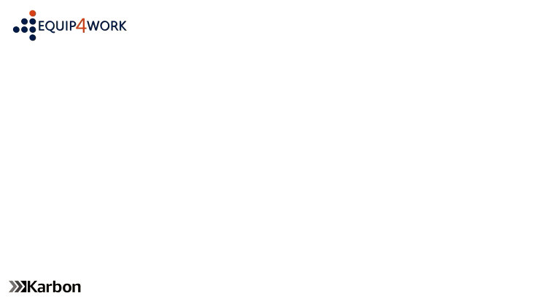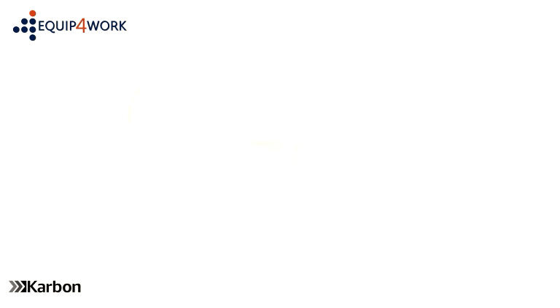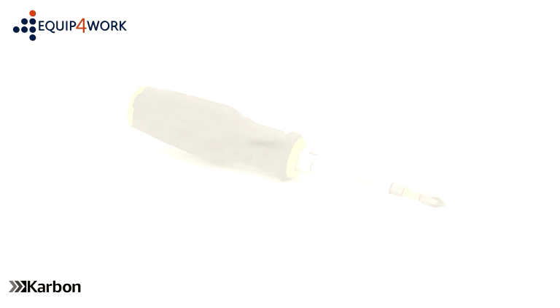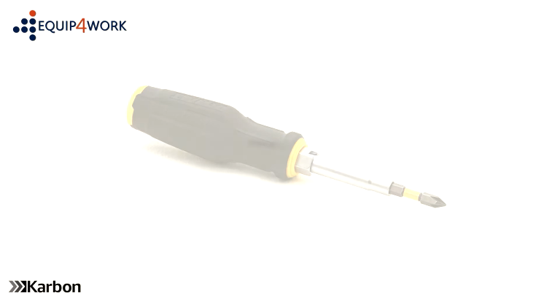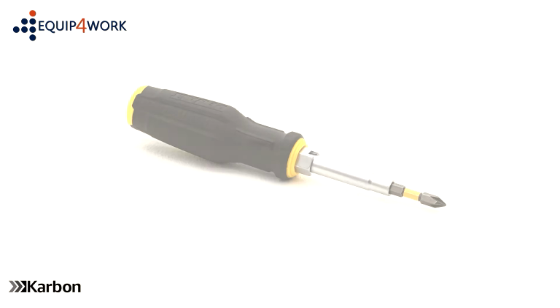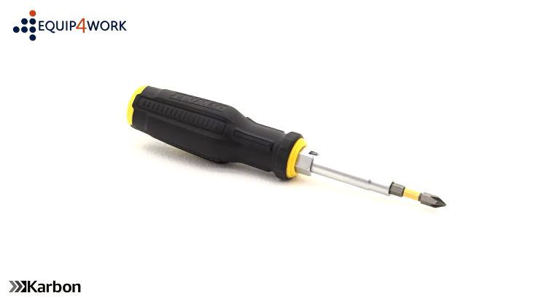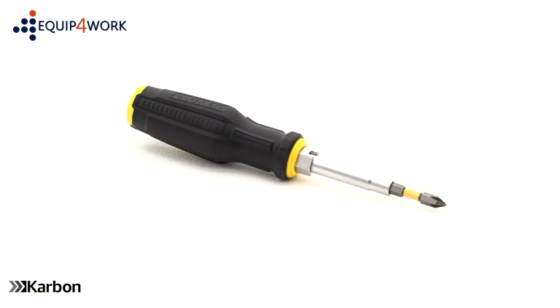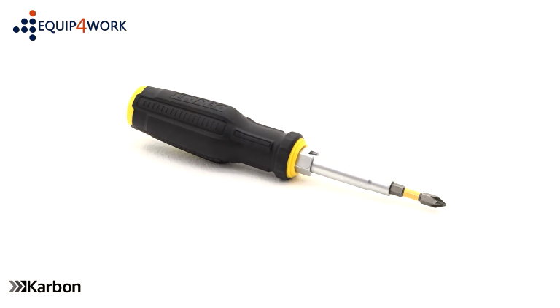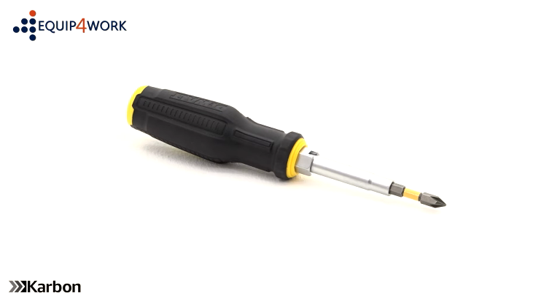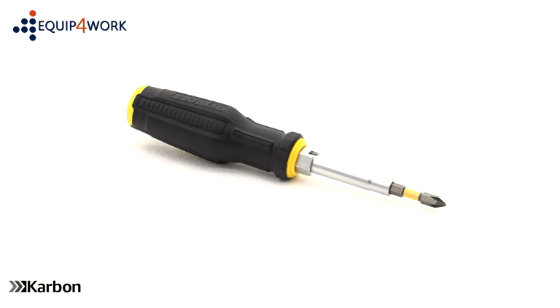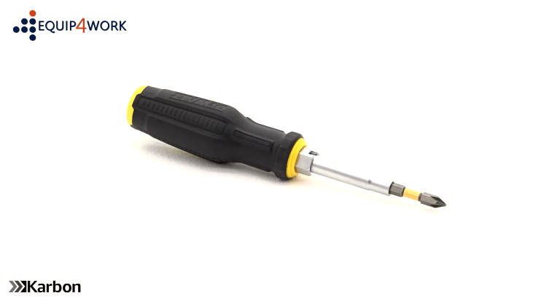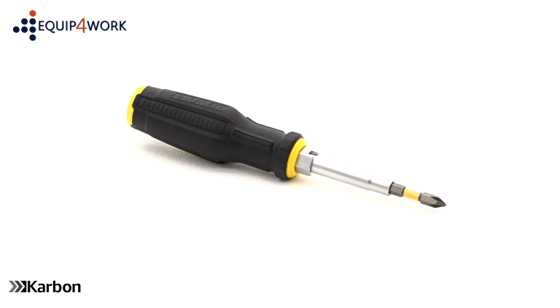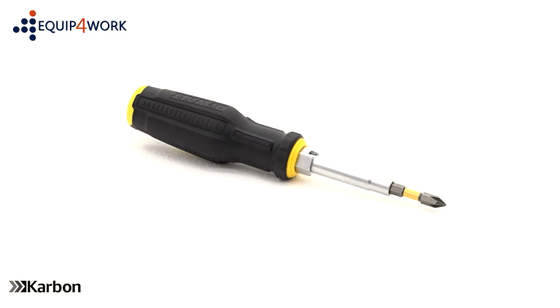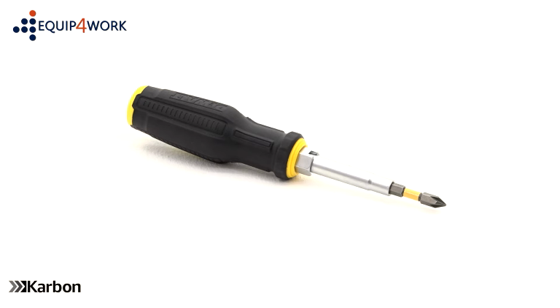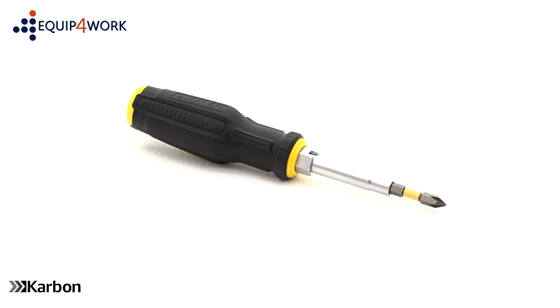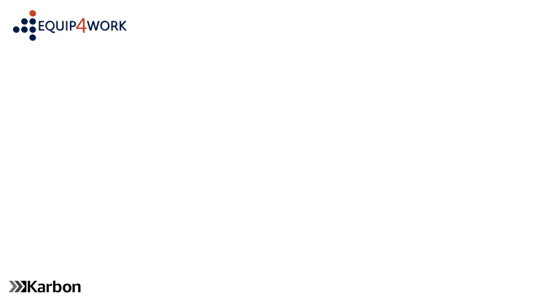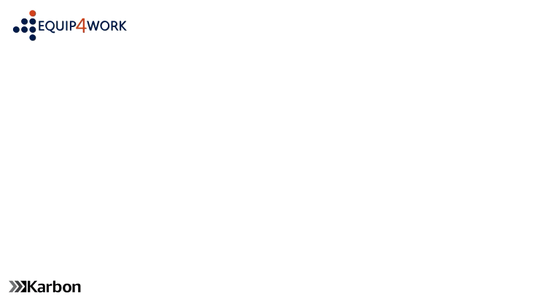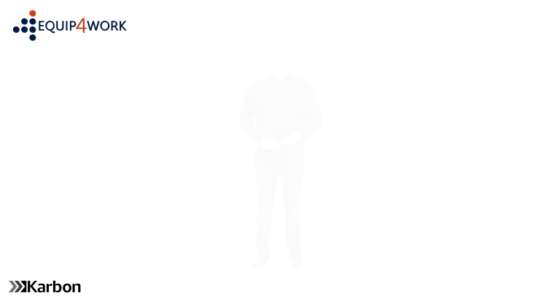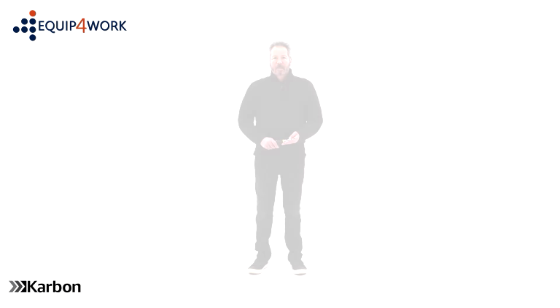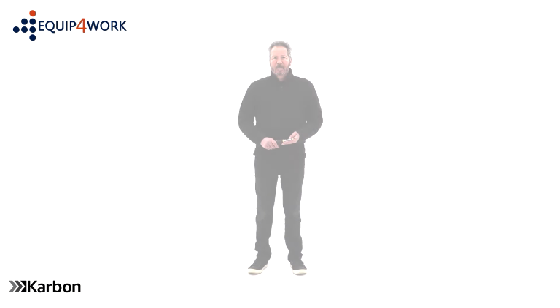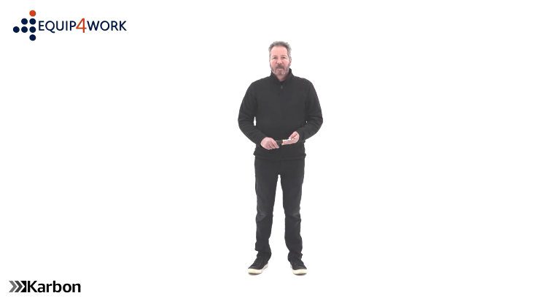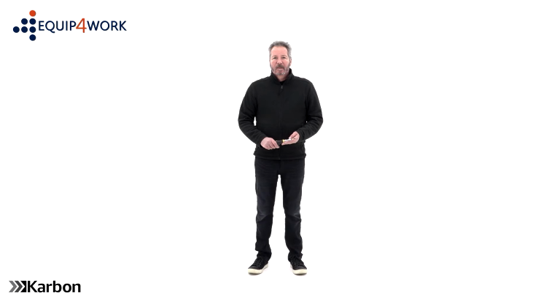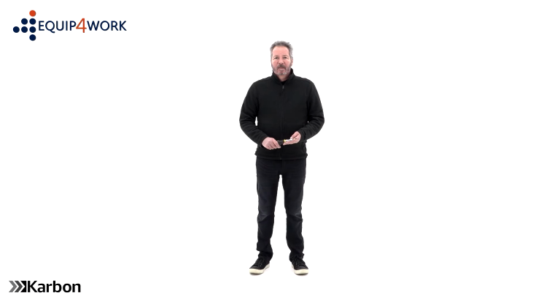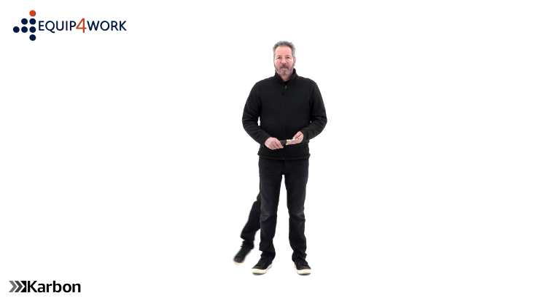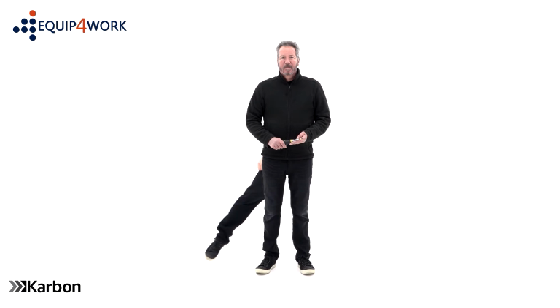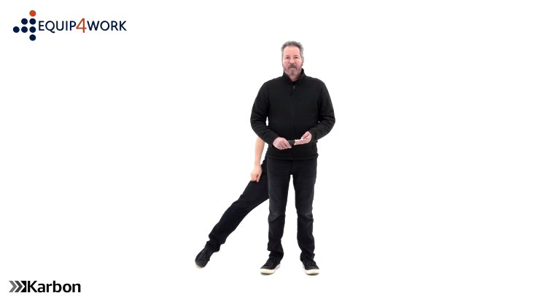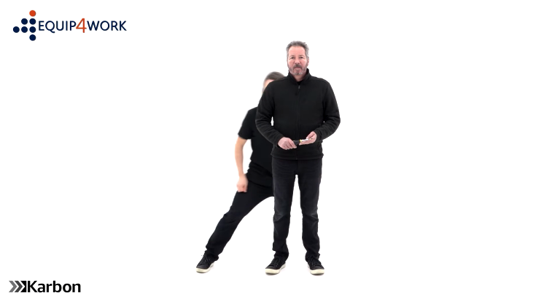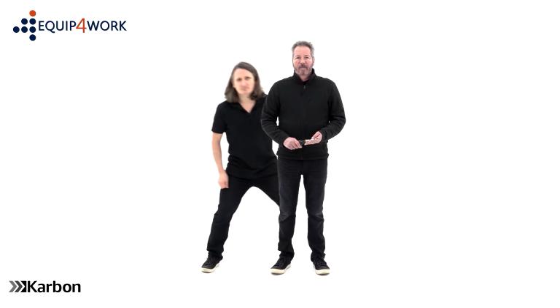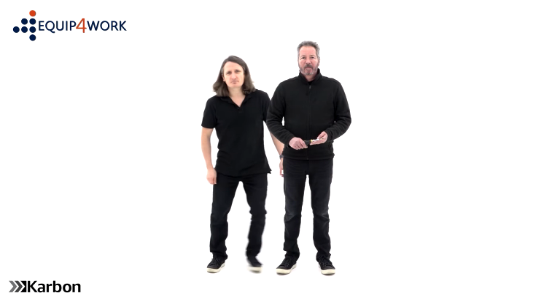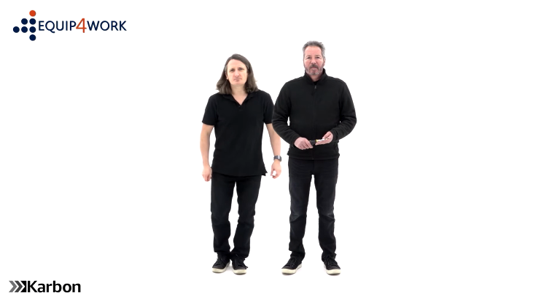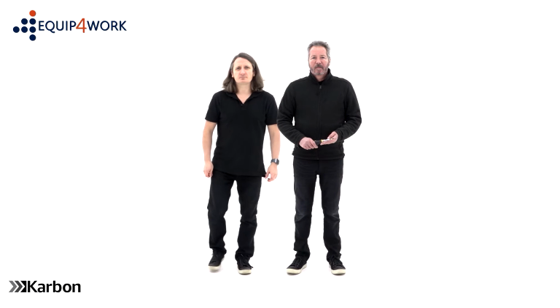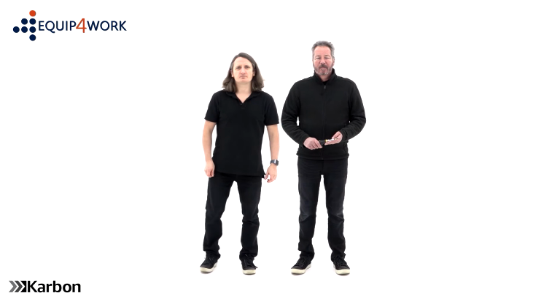You will also need a Philips crosshead screwdriver. Please note this item is a 2 person assembly.